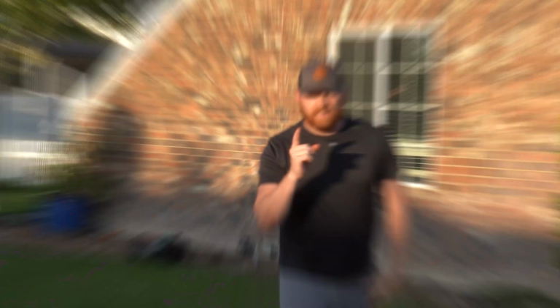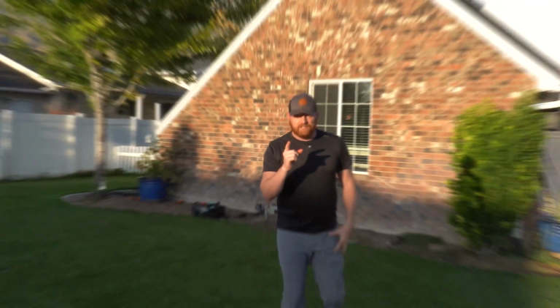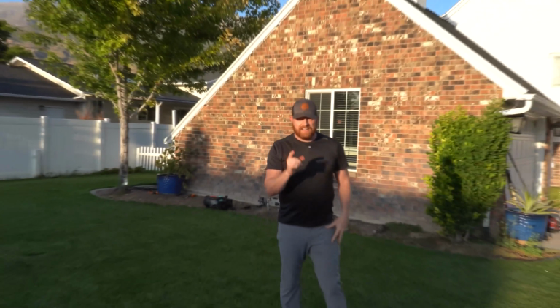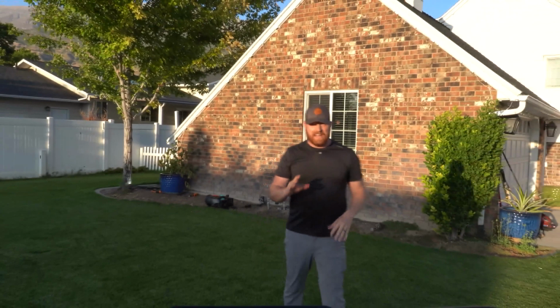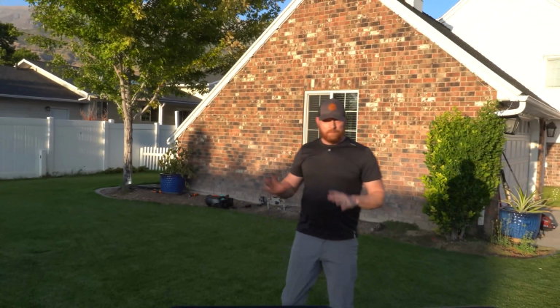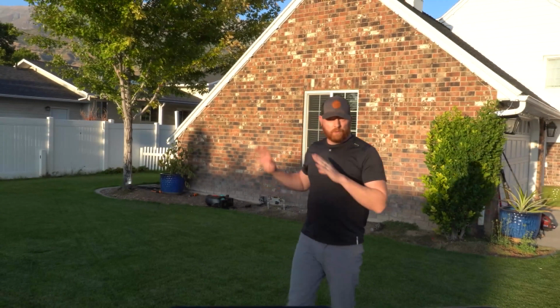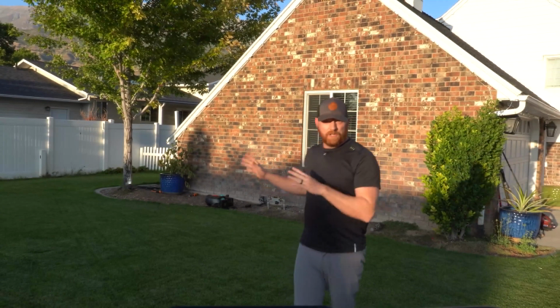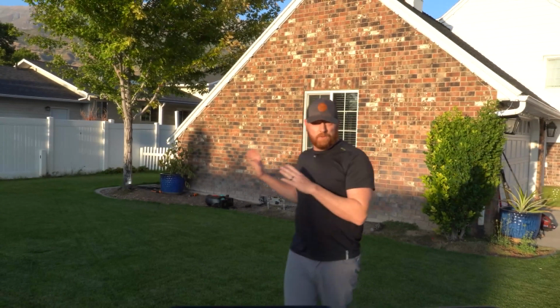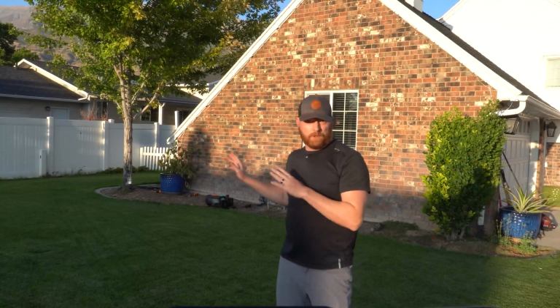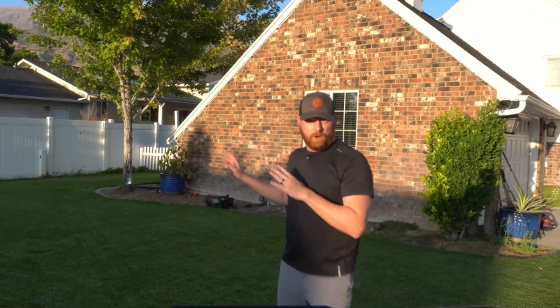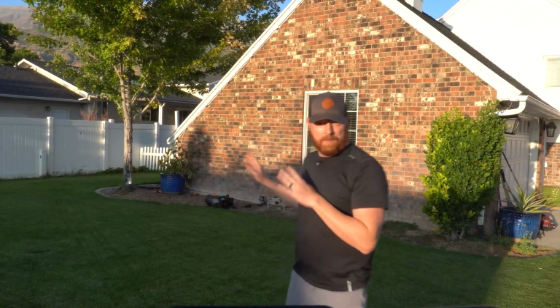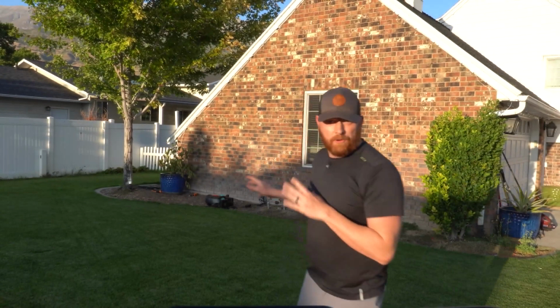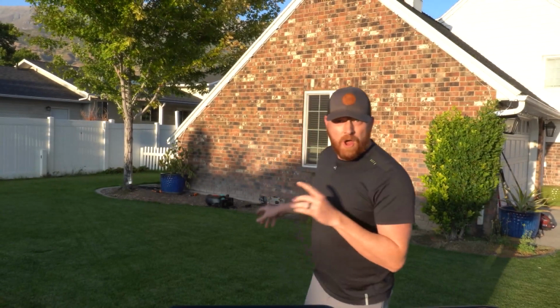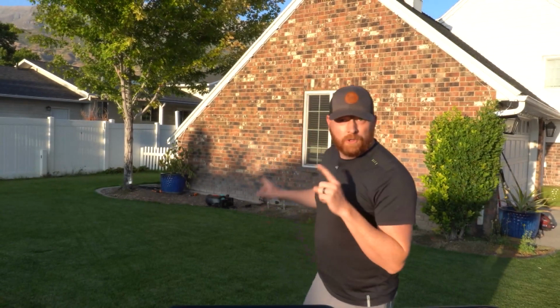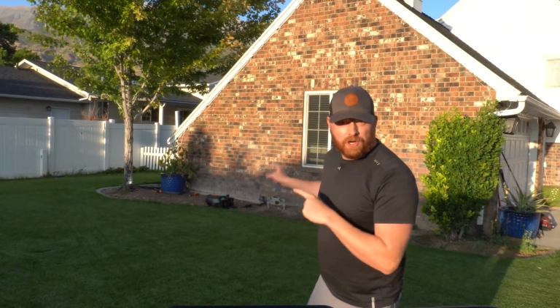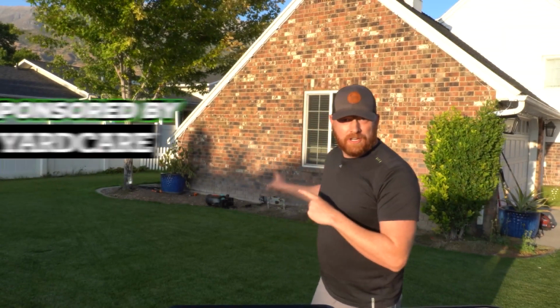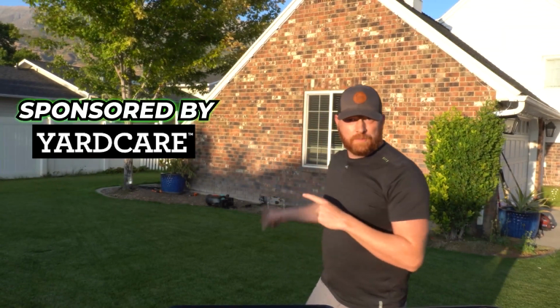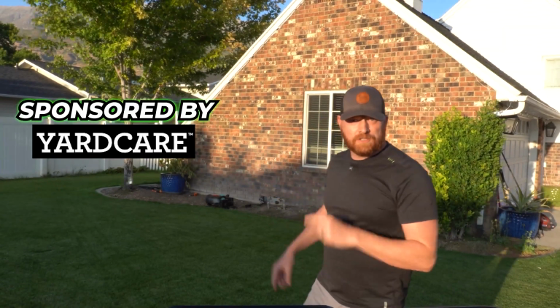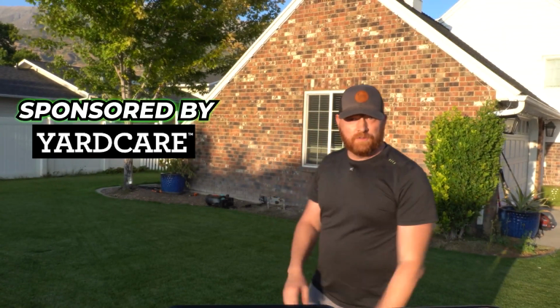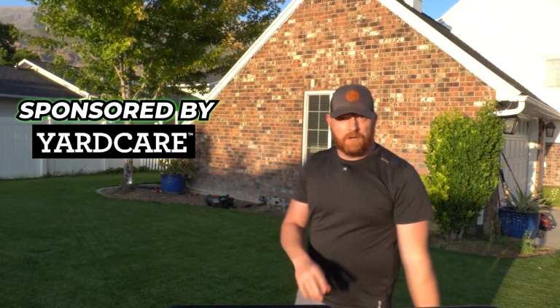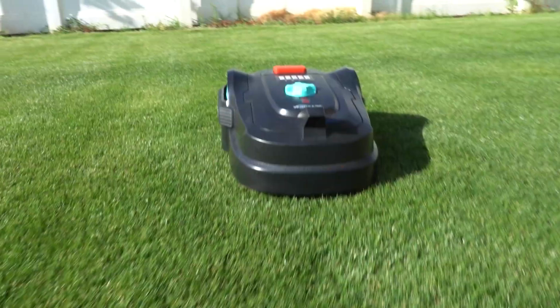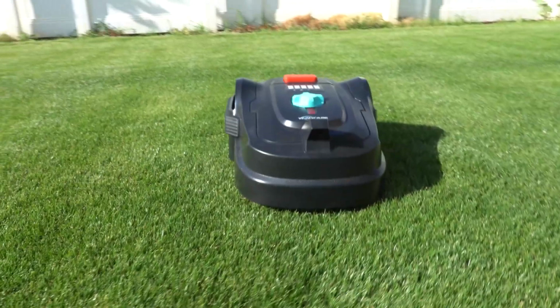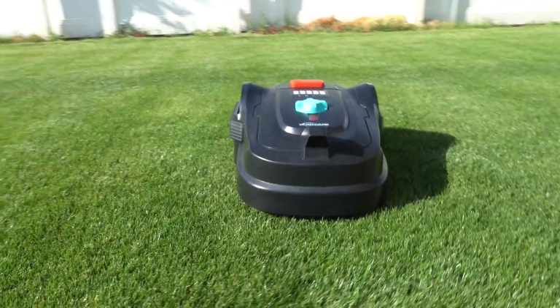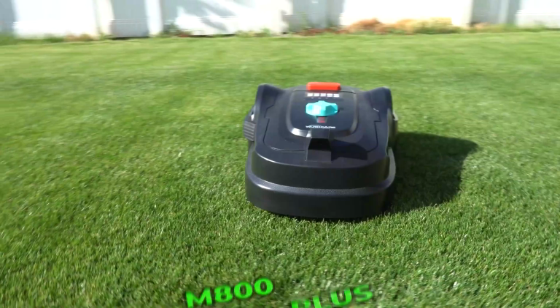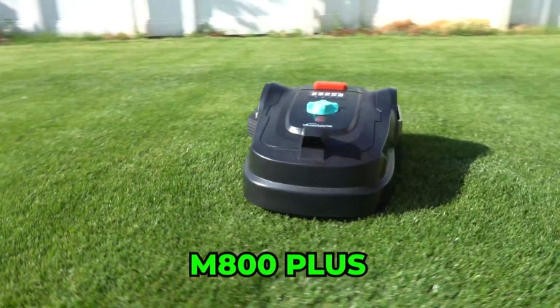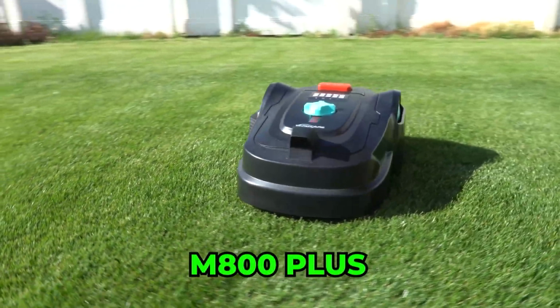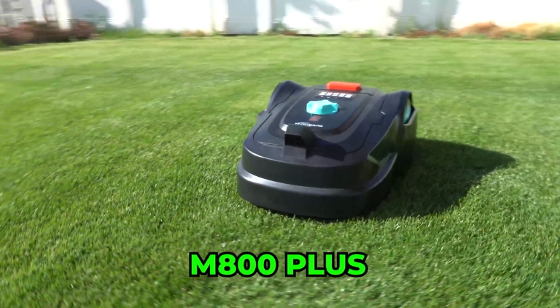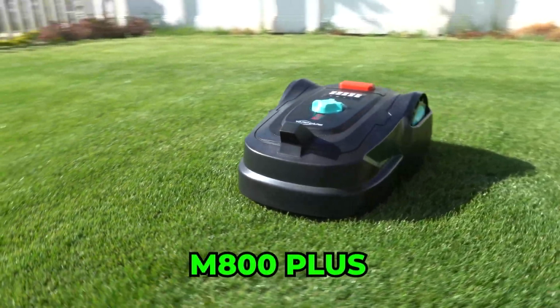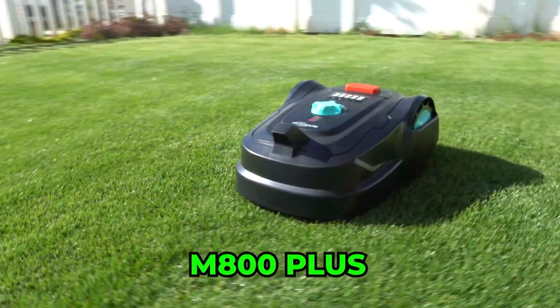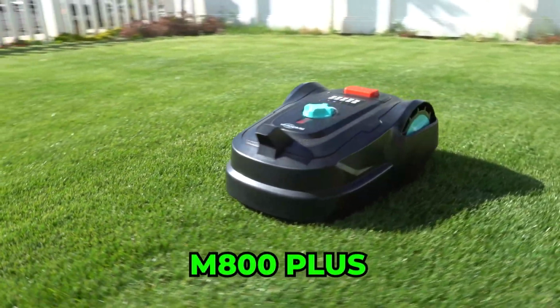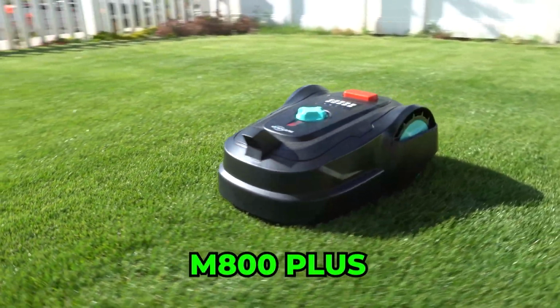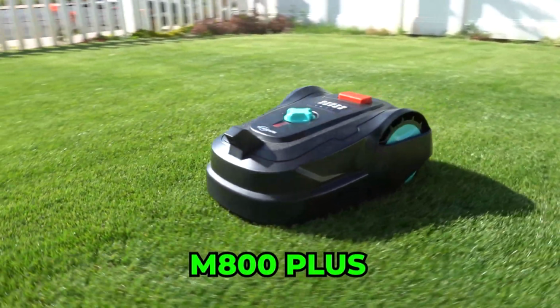Not very tech savvy, but really want a robot mower? Well Yard Care sponsored the video by sending me the M800 Plus.